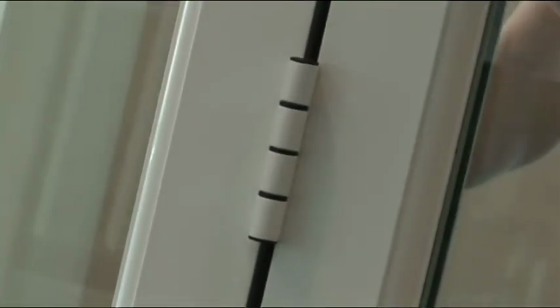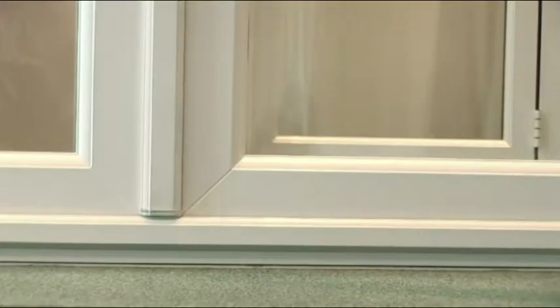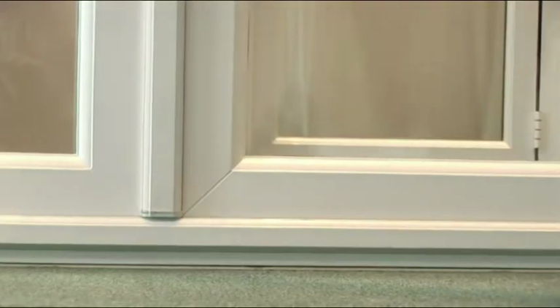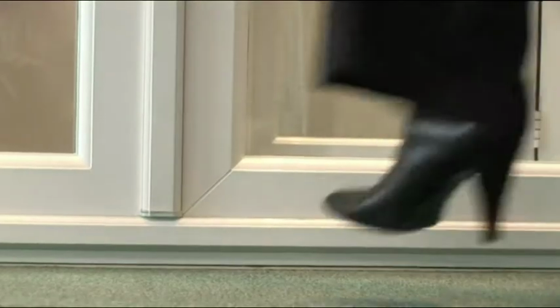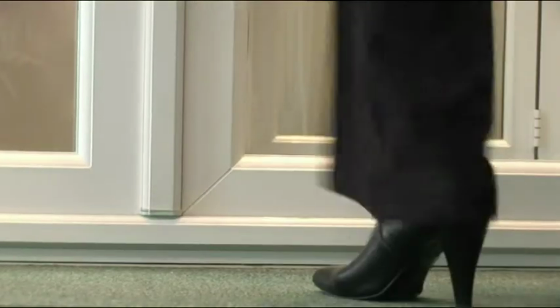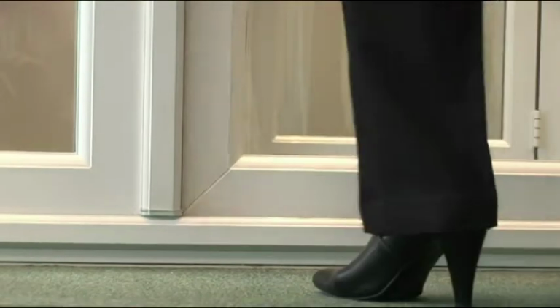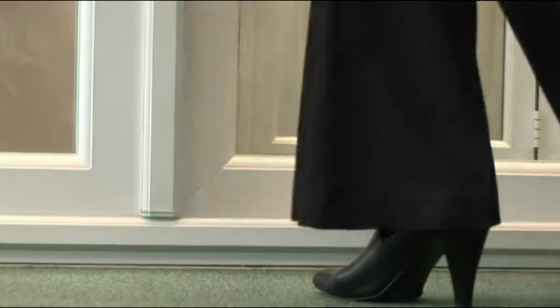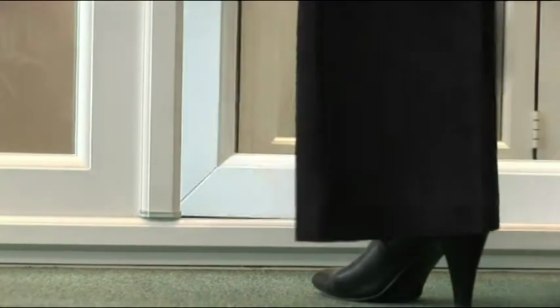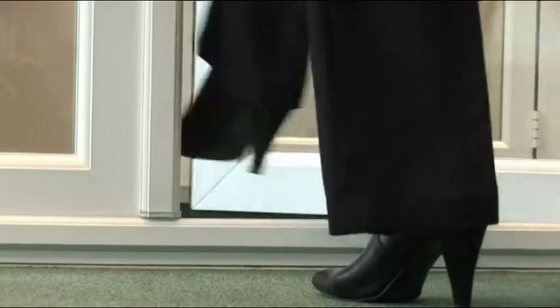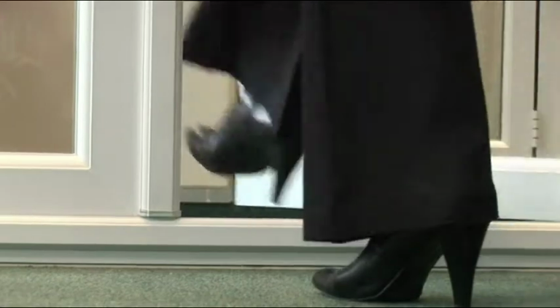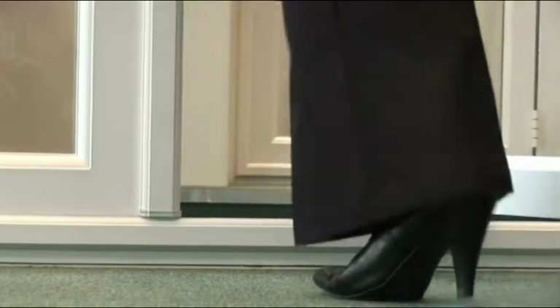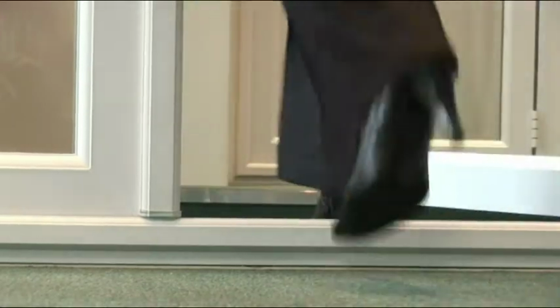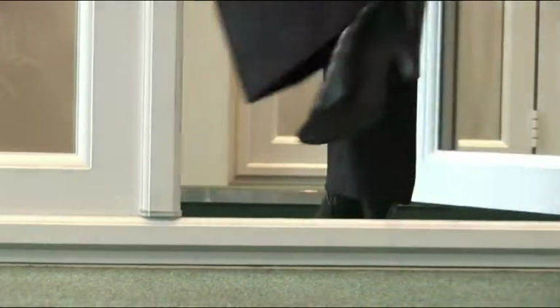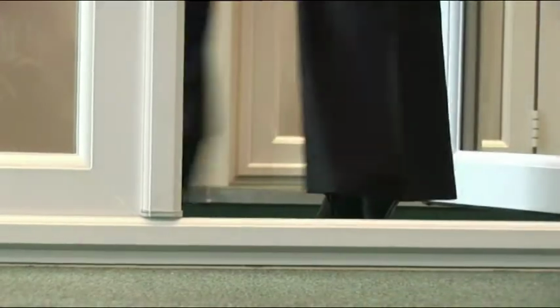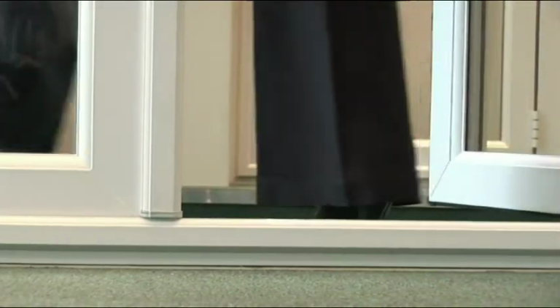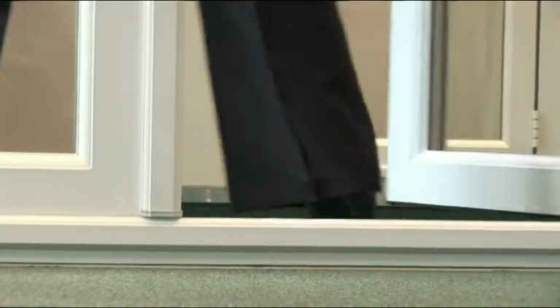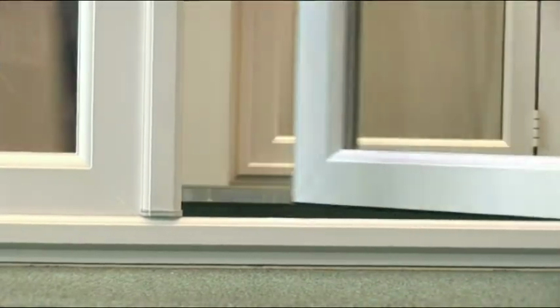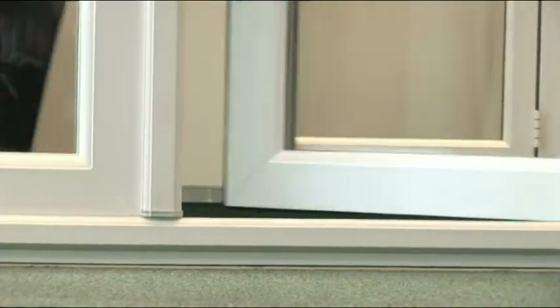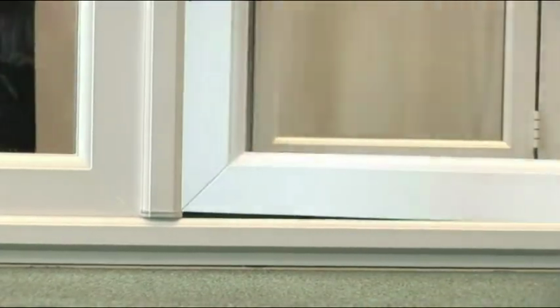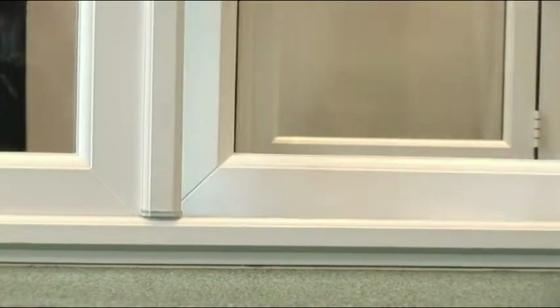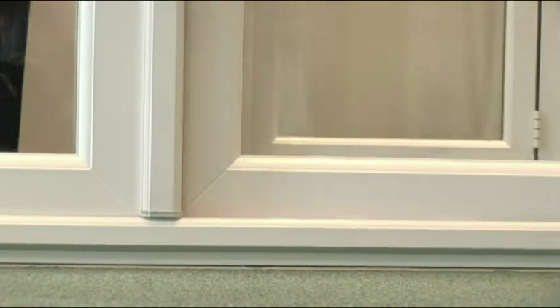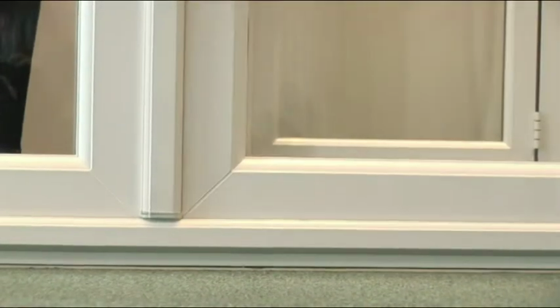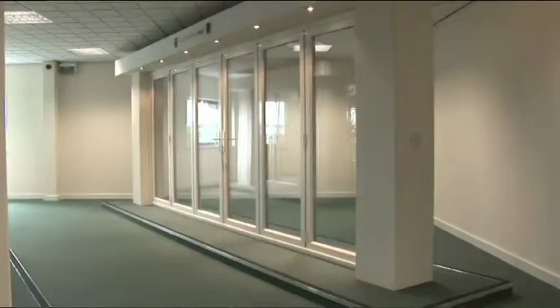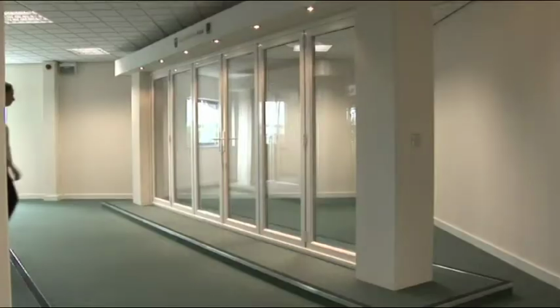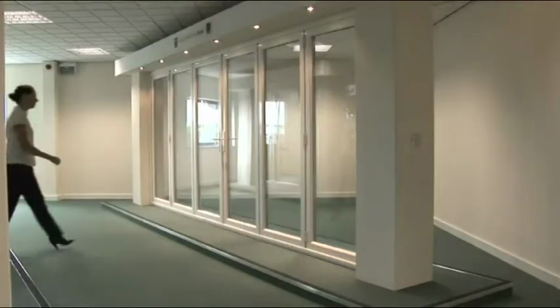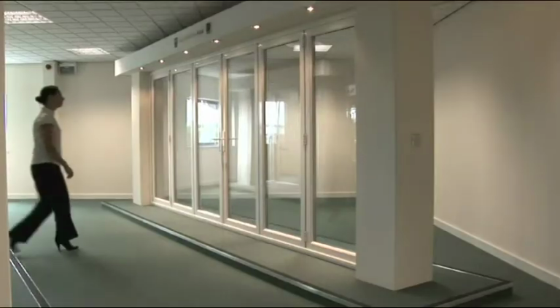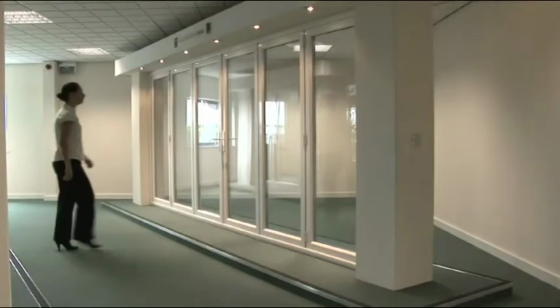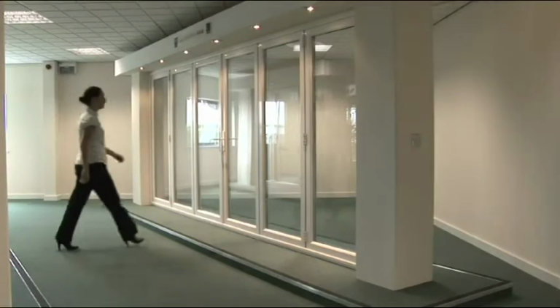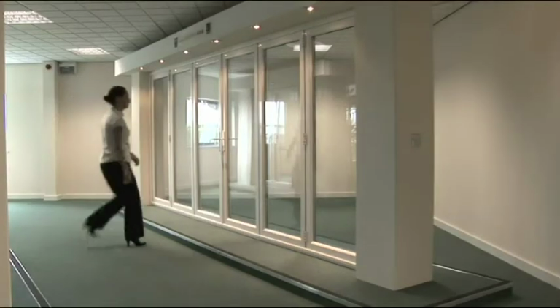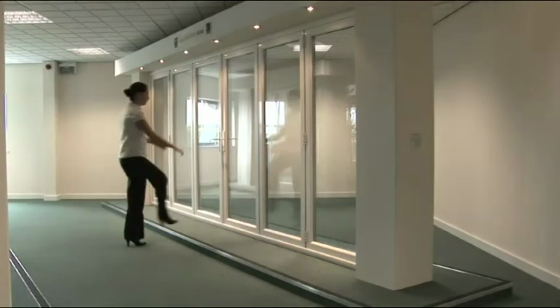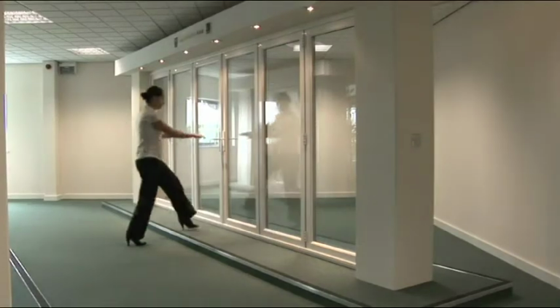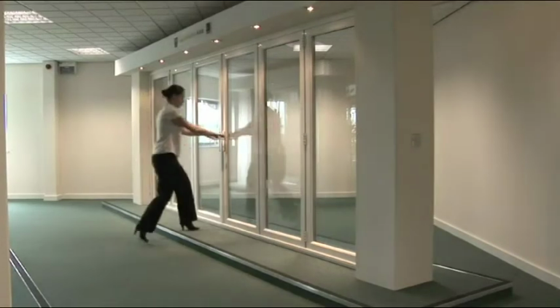A low threshold reduces the trip hazard, making them more child friendly and more accessible for wheelchair users.